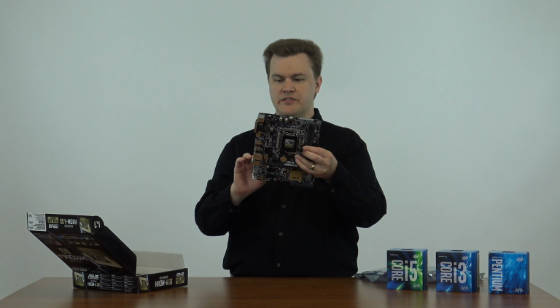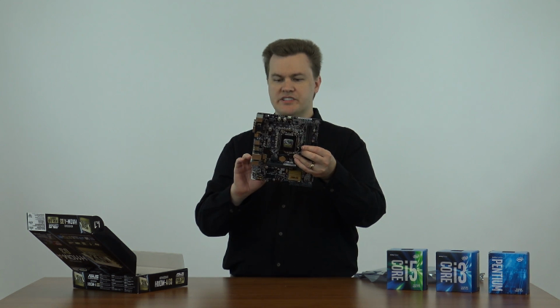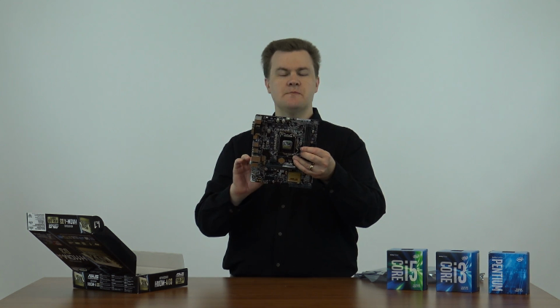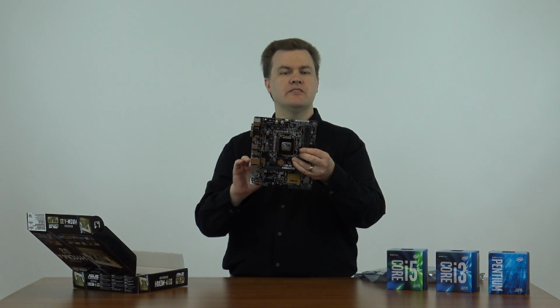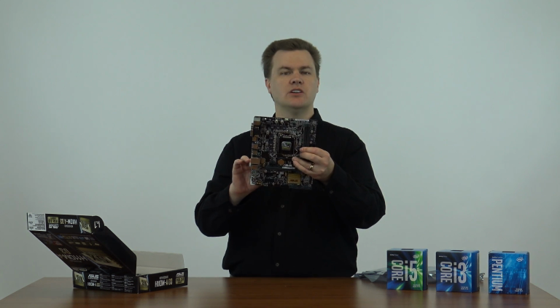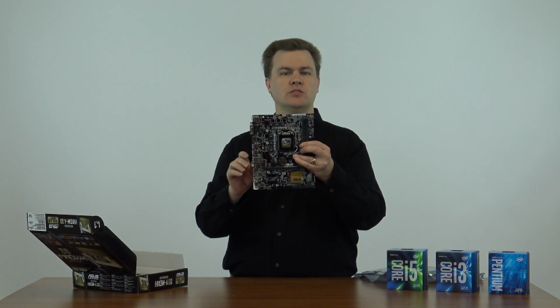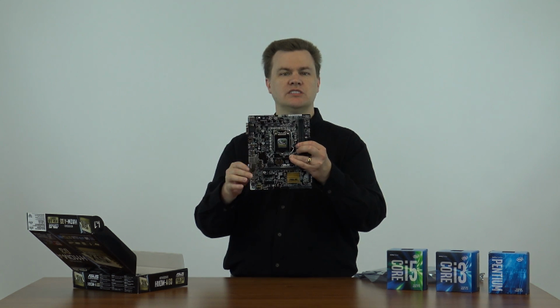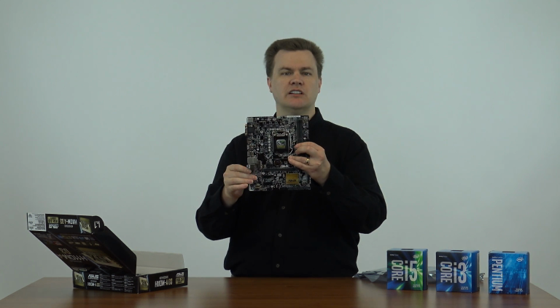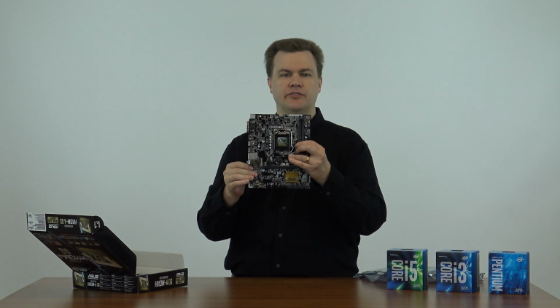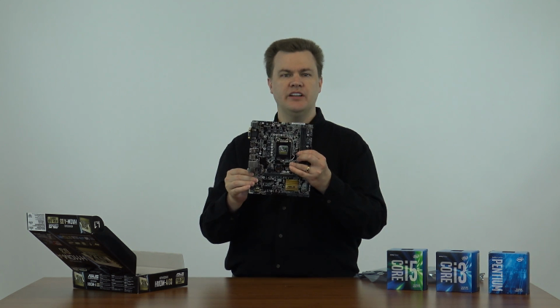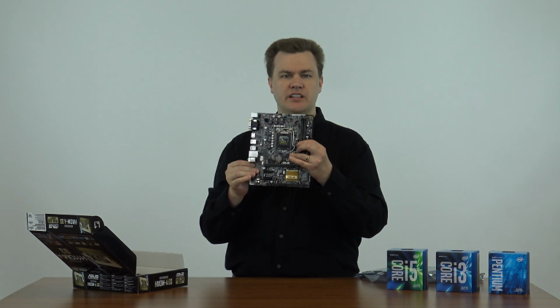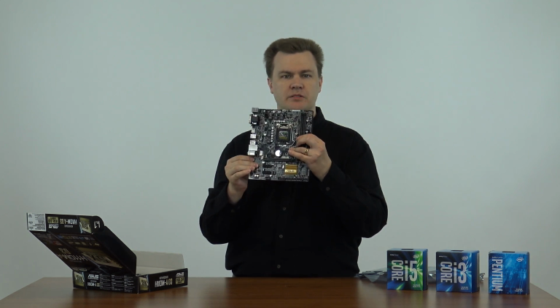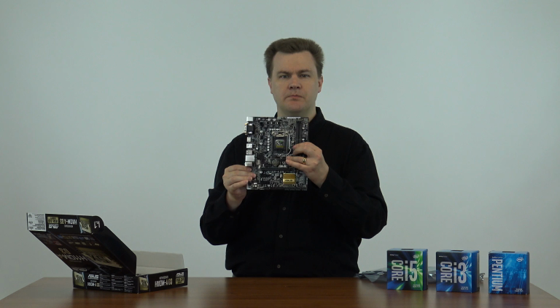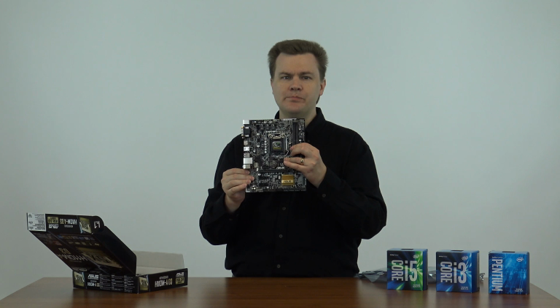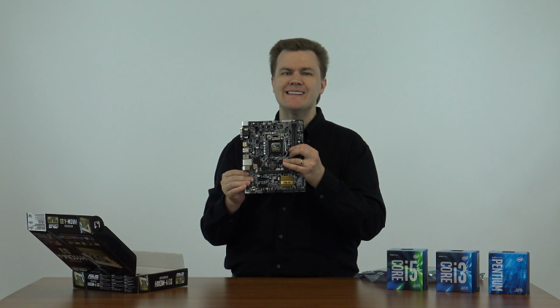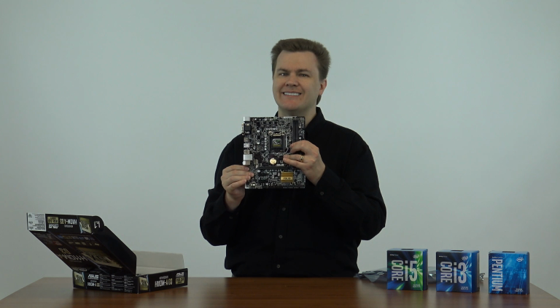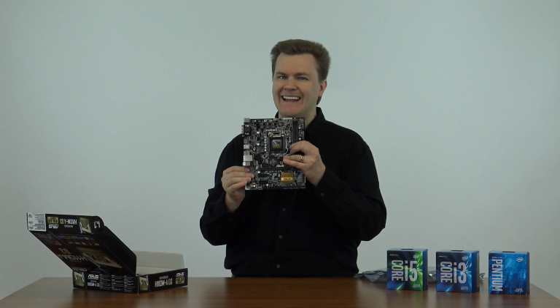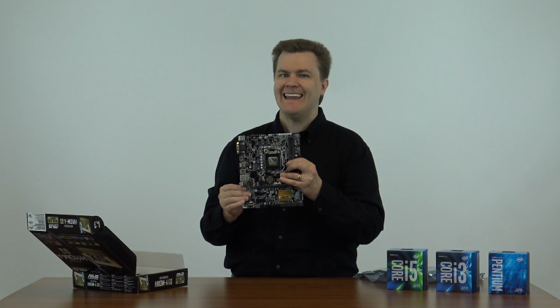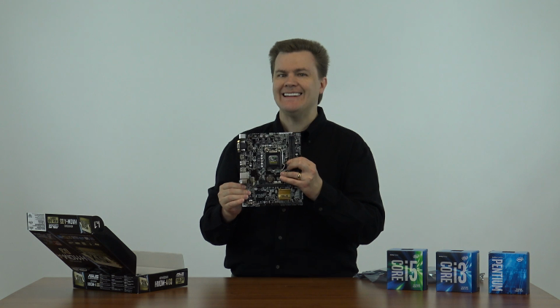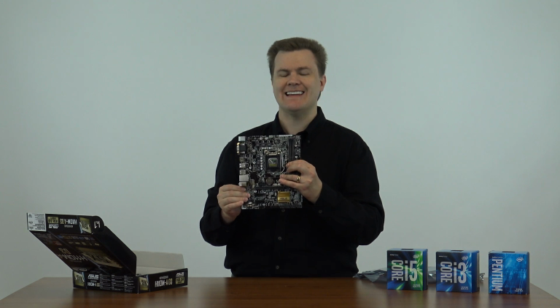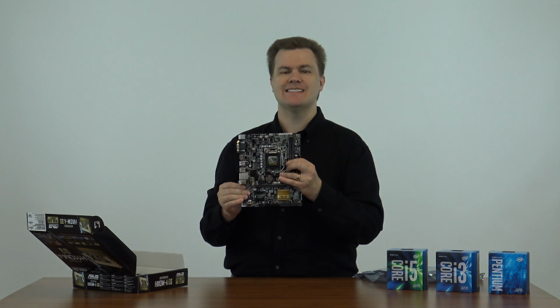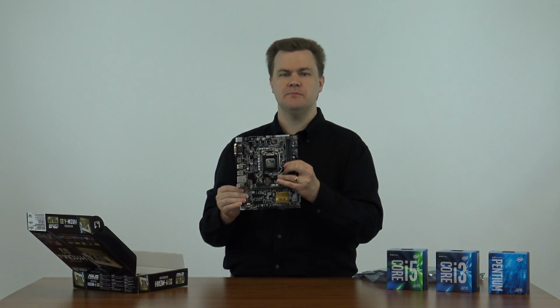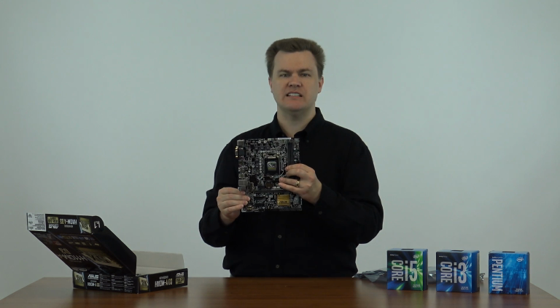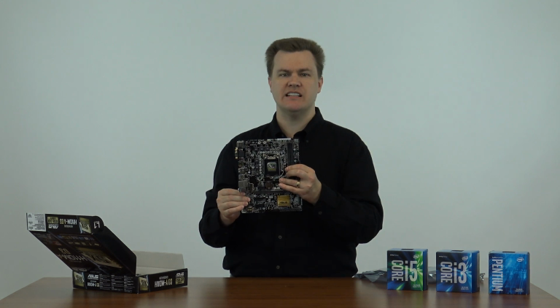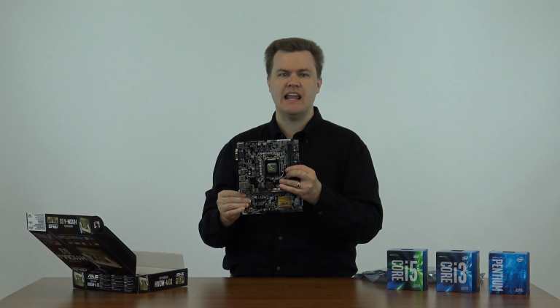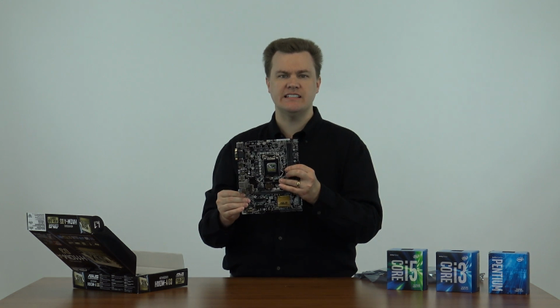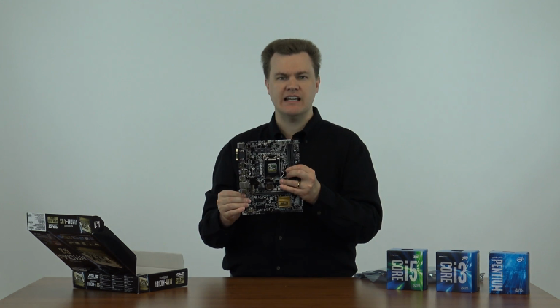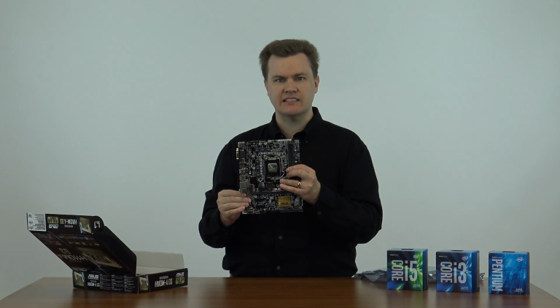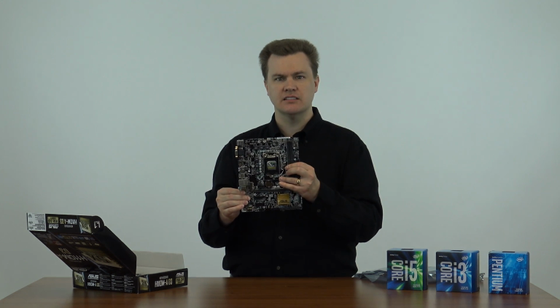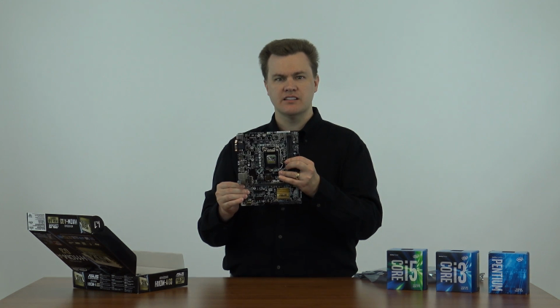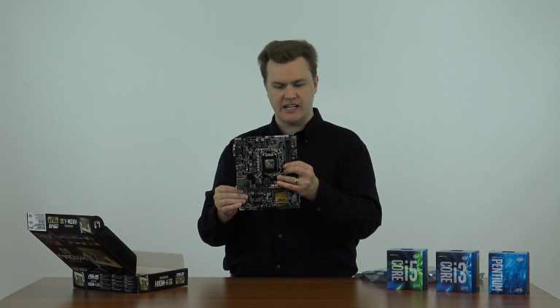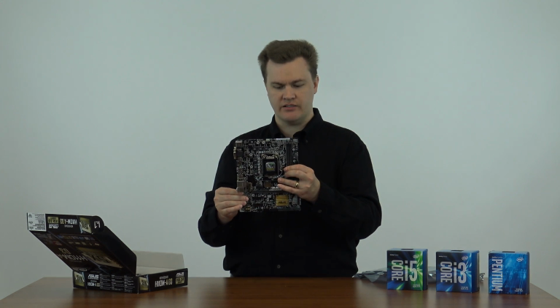There are six mounting holes, and it'll fit into basically any case that meets the ATX standard.